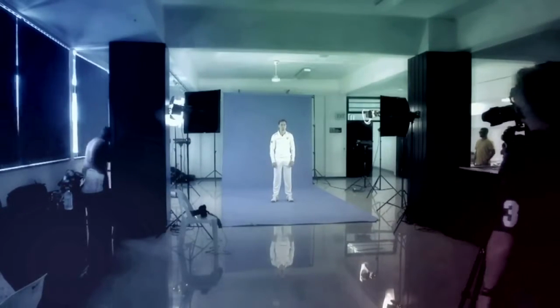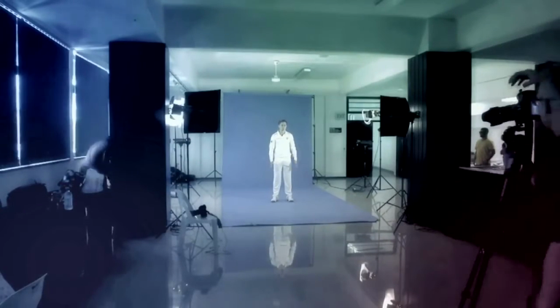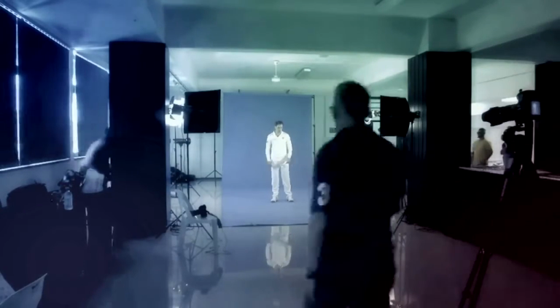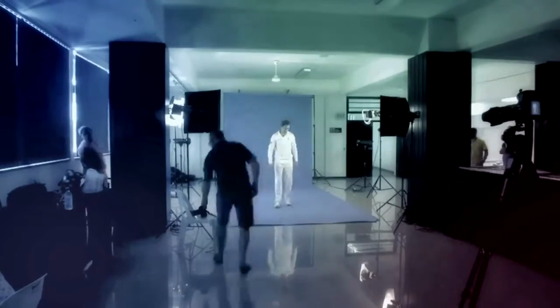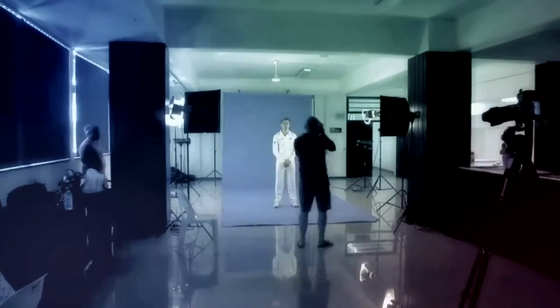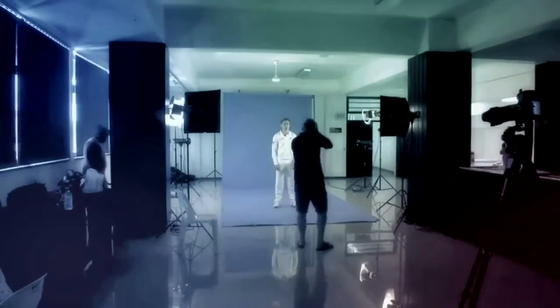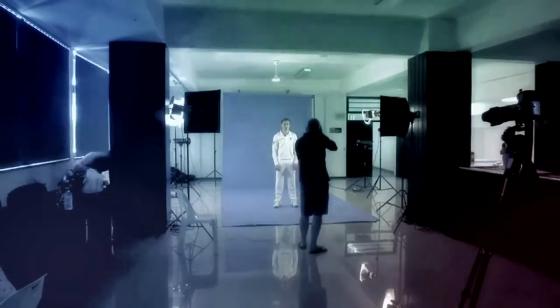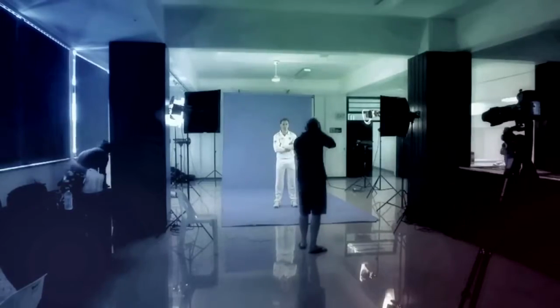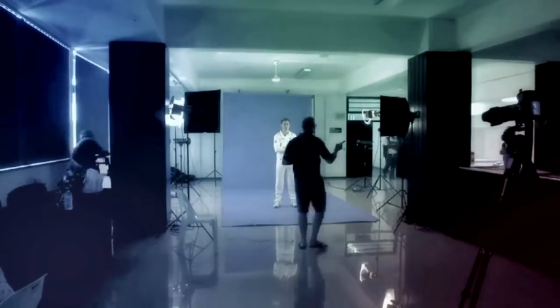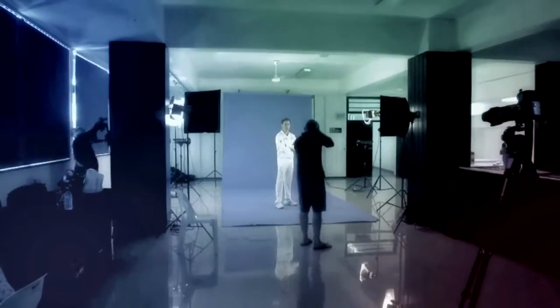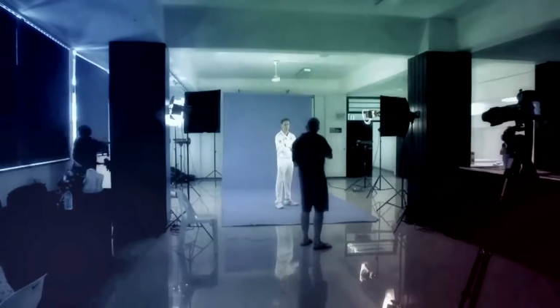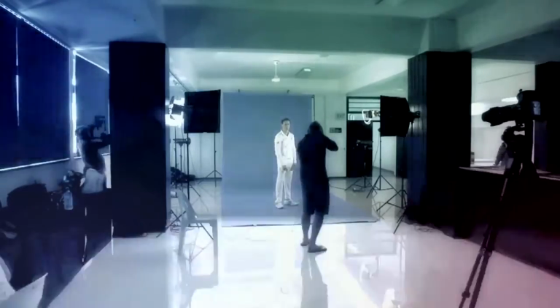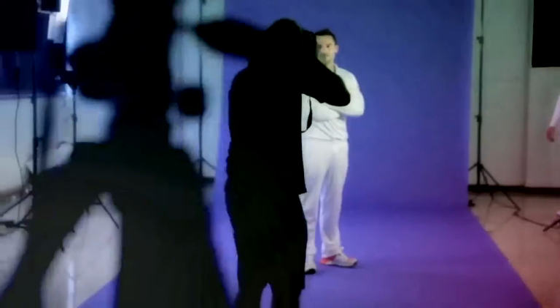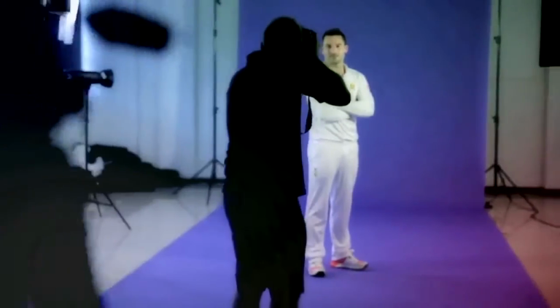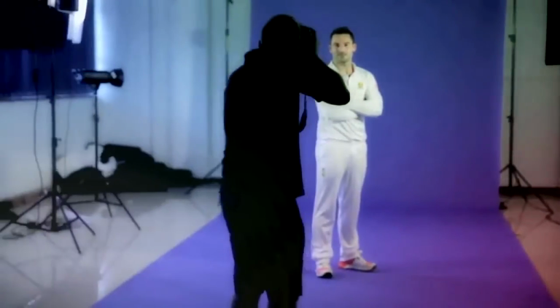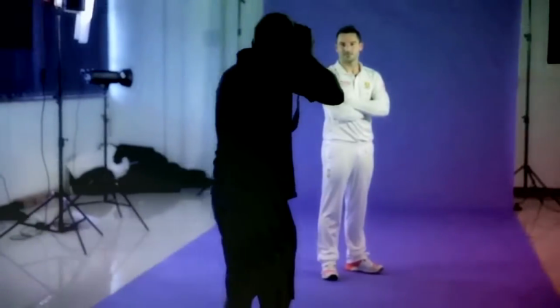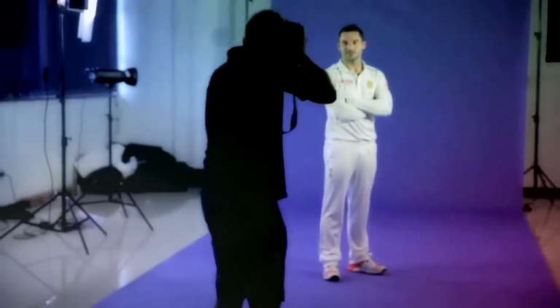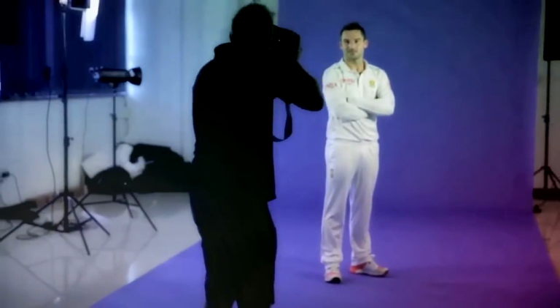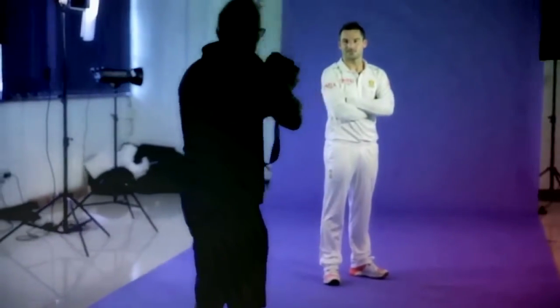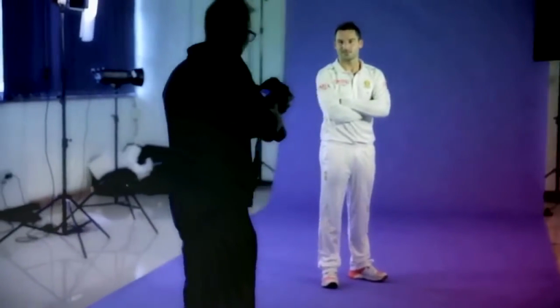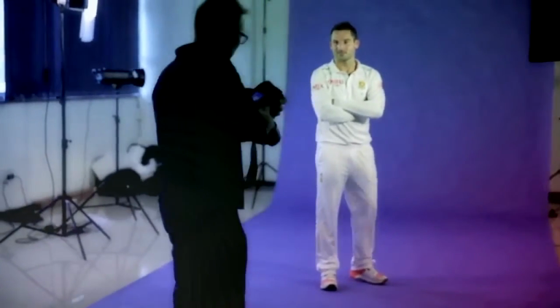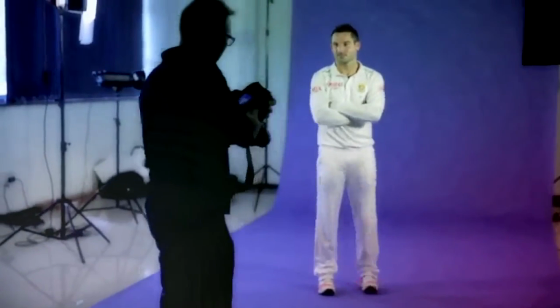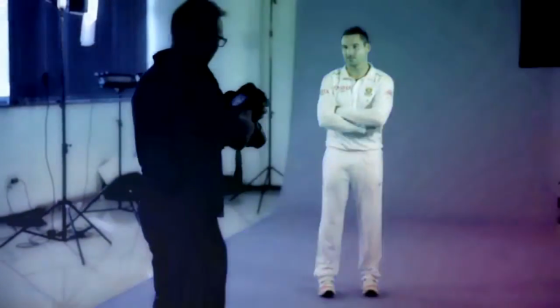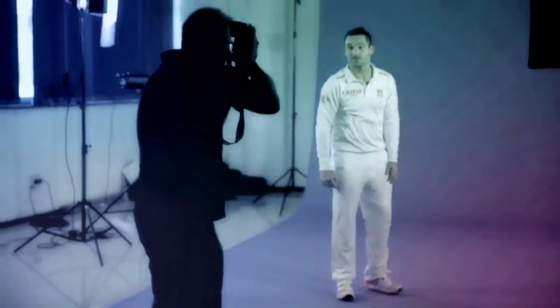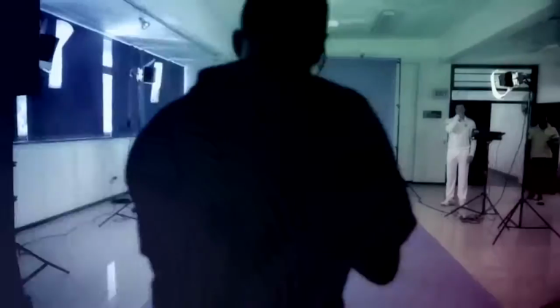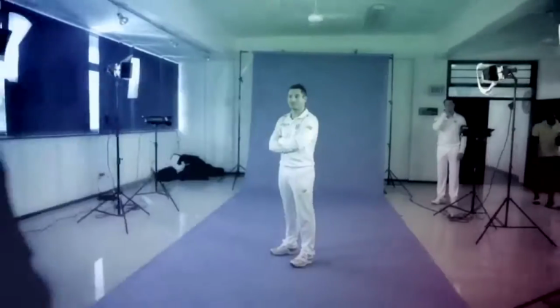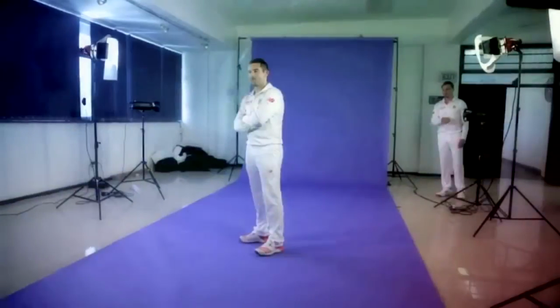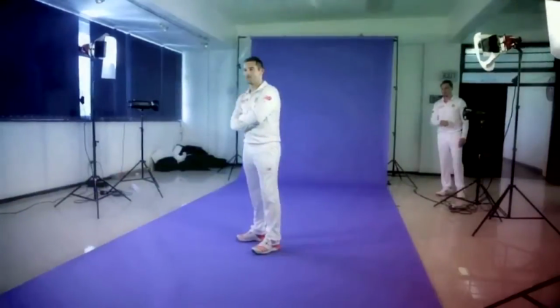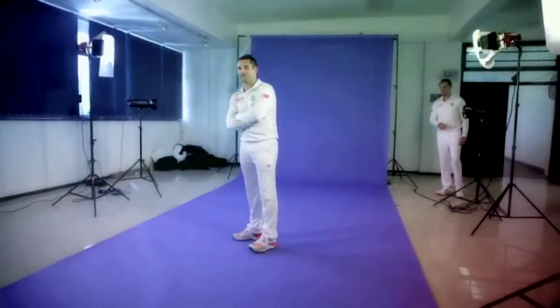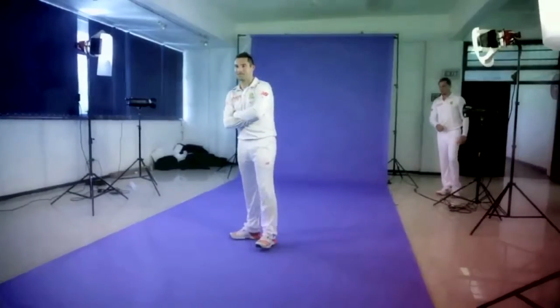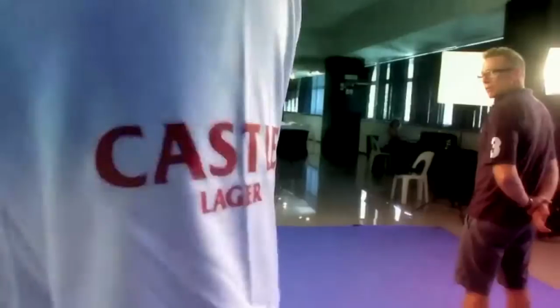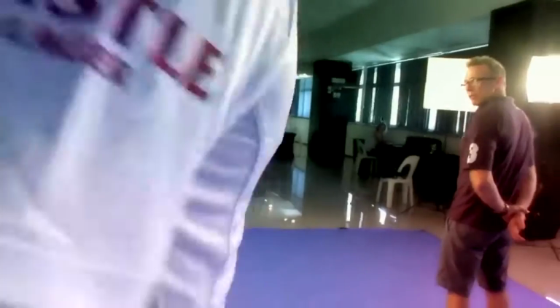While a selfie might be as easy as a tap of the finger, a perfect broadcast photo takes a bit more planning and technique.